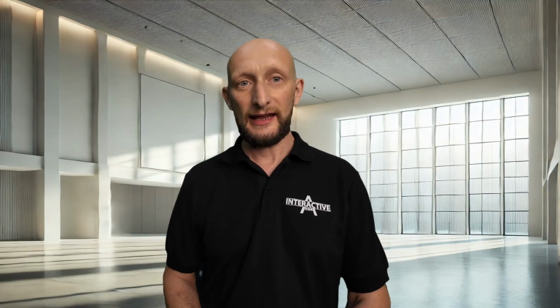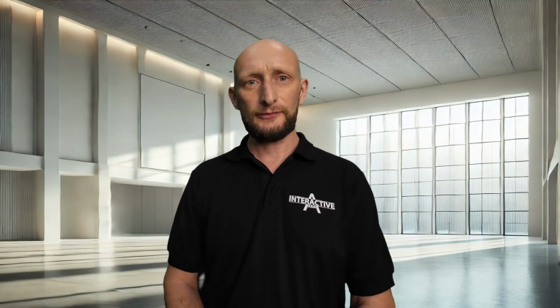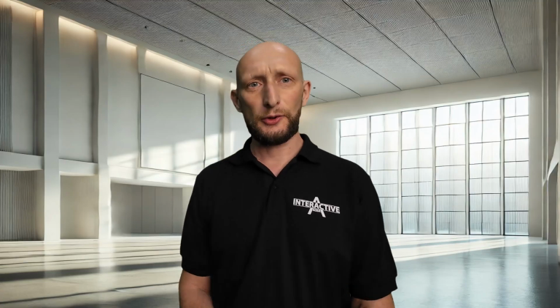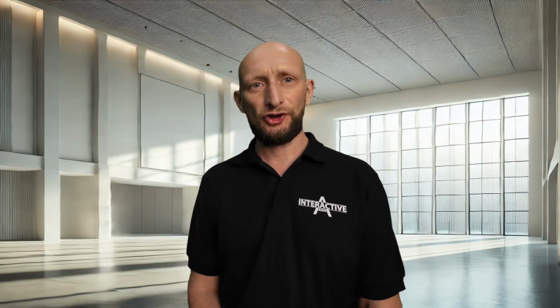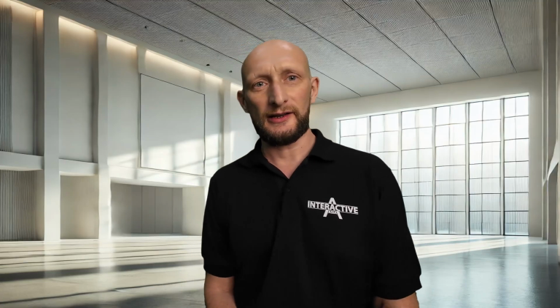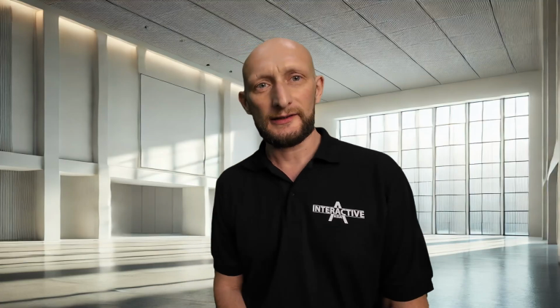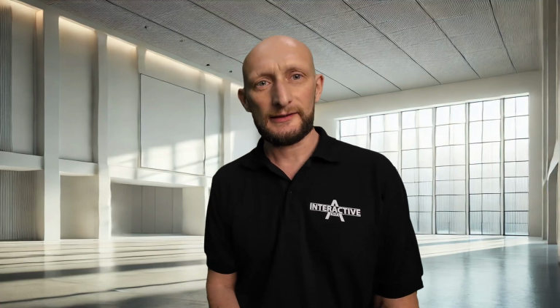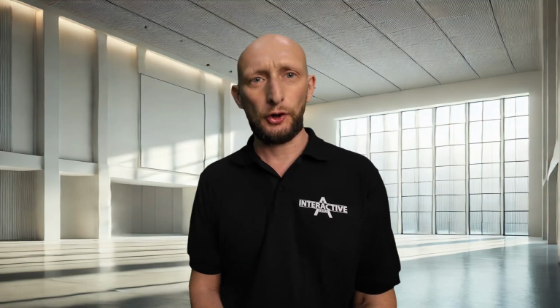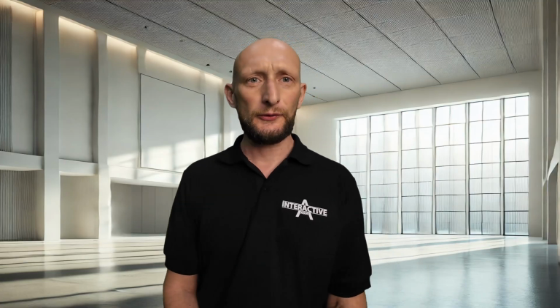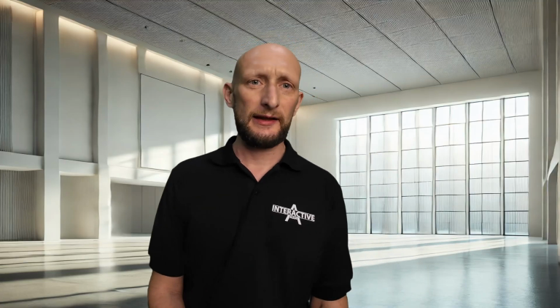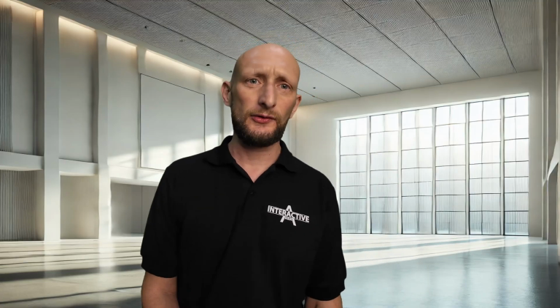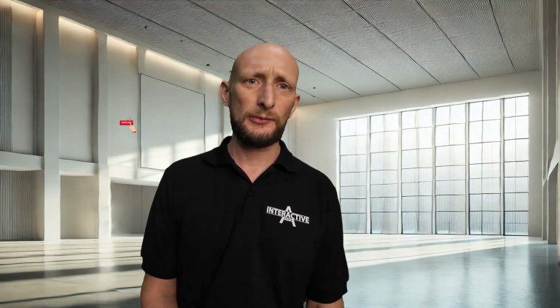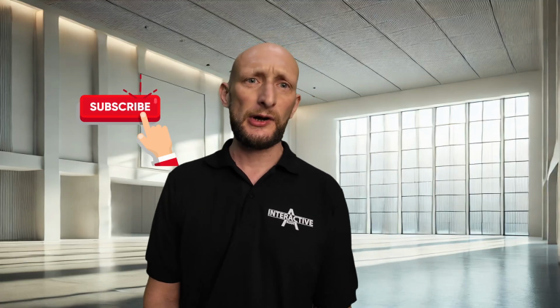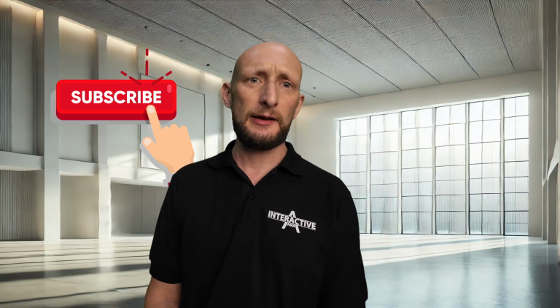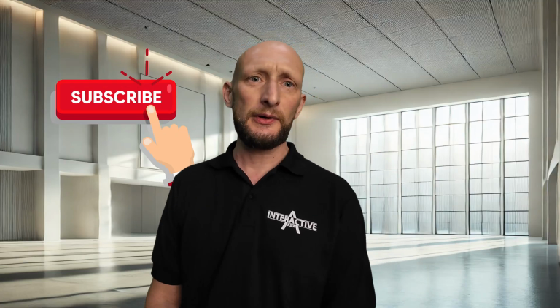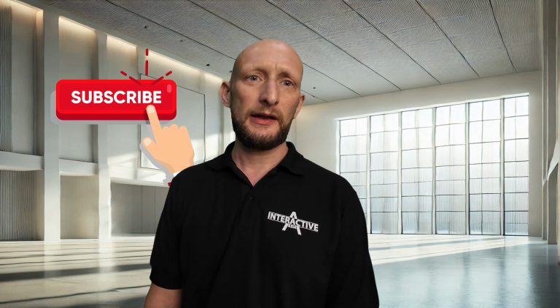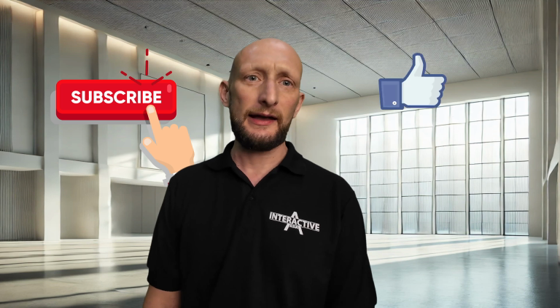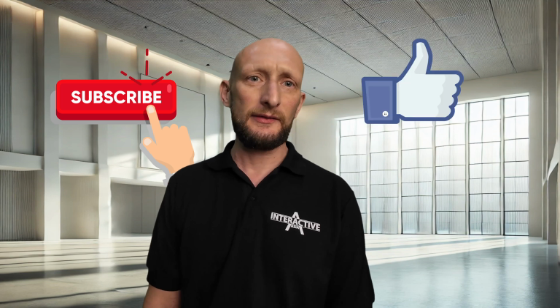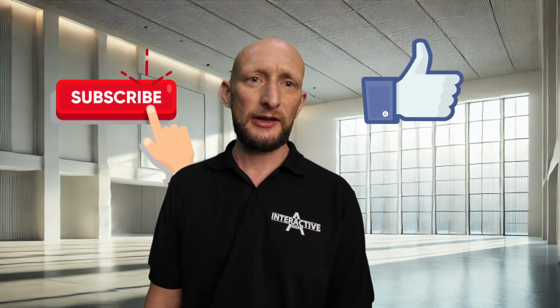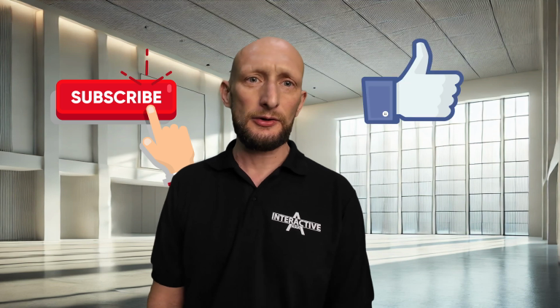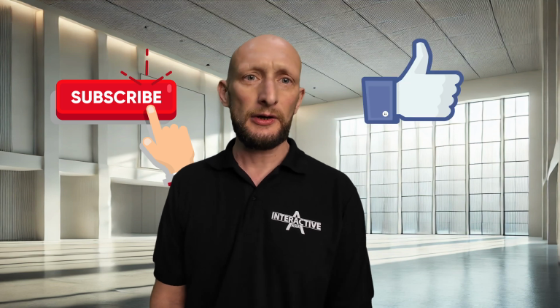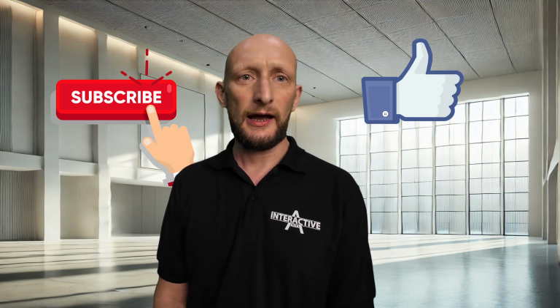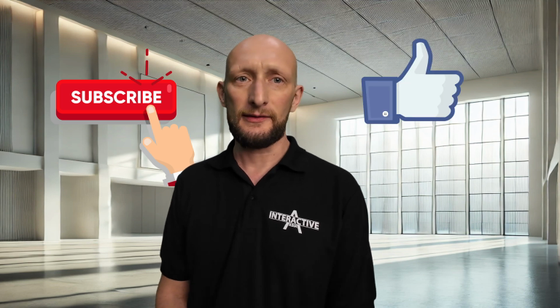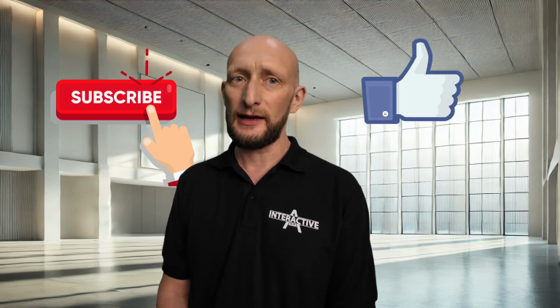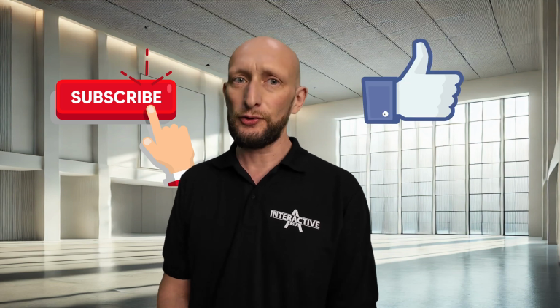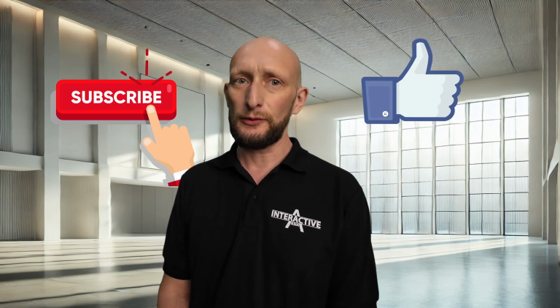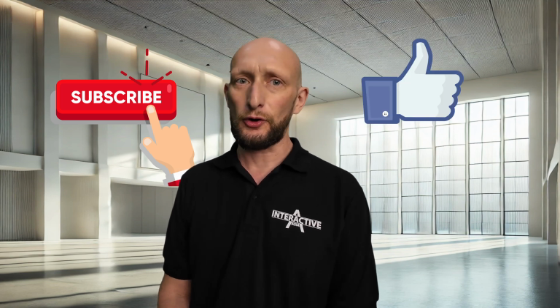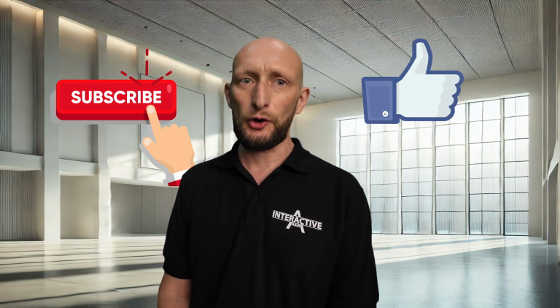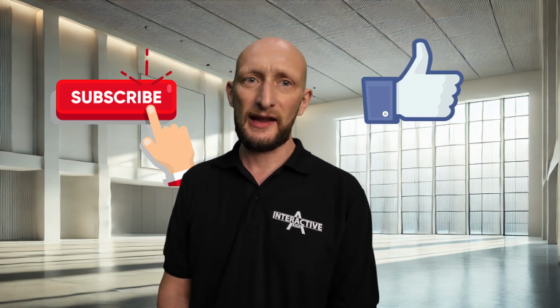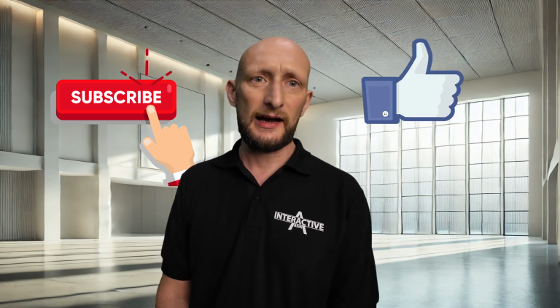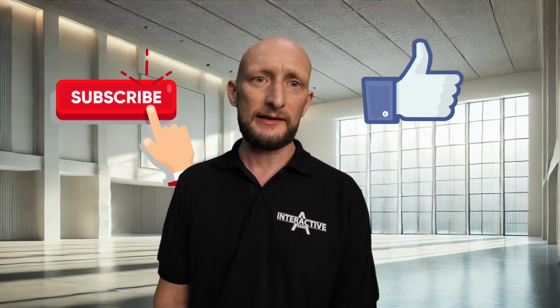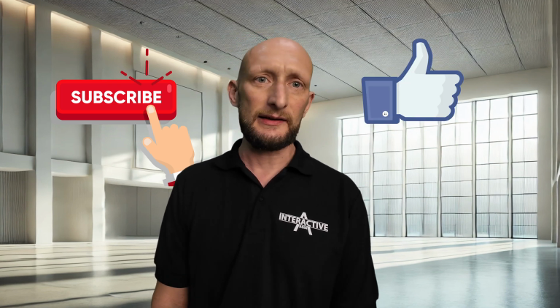Thanks for watching! Don't forget to subscribe, like the video, and stay tuned for more tech ideas.